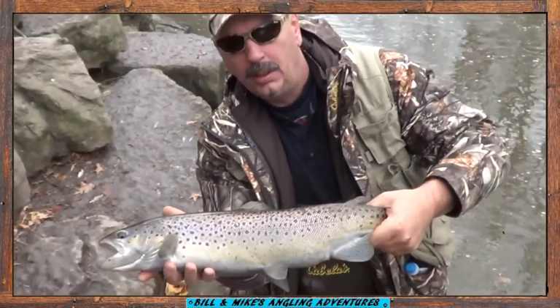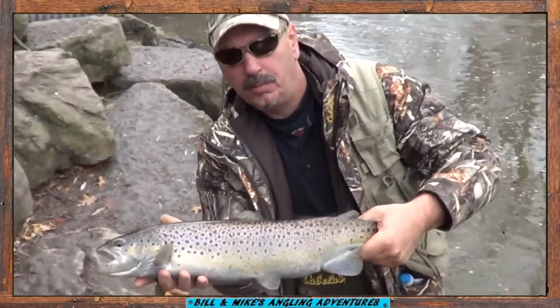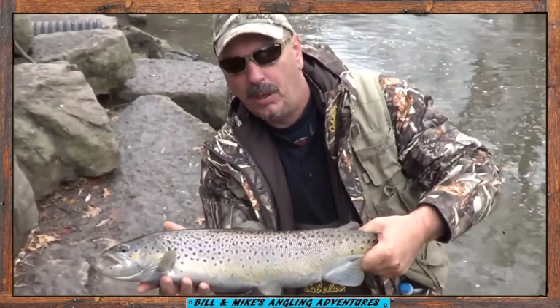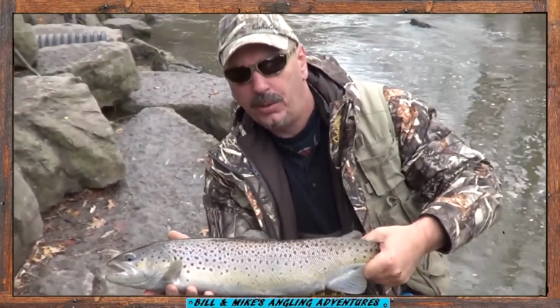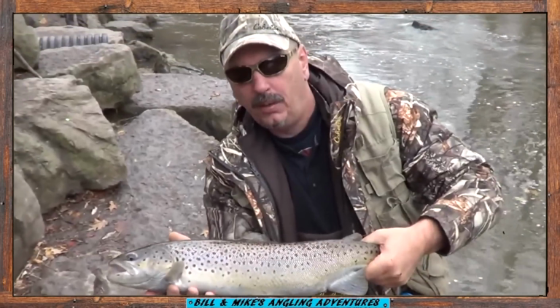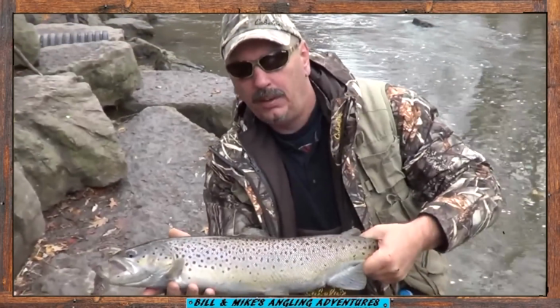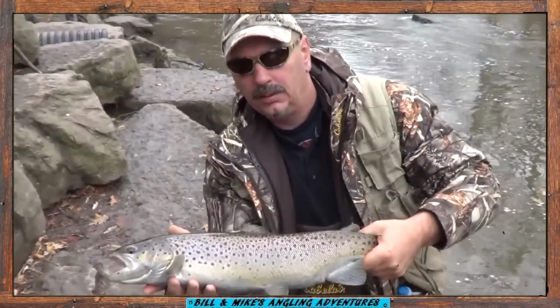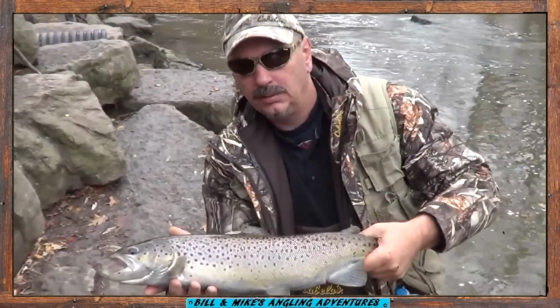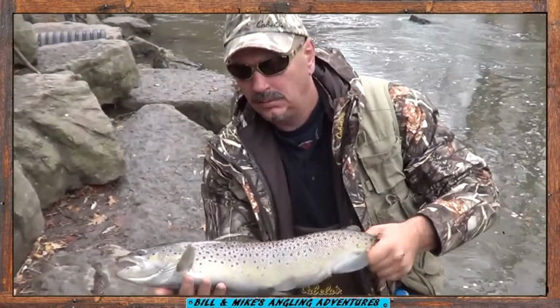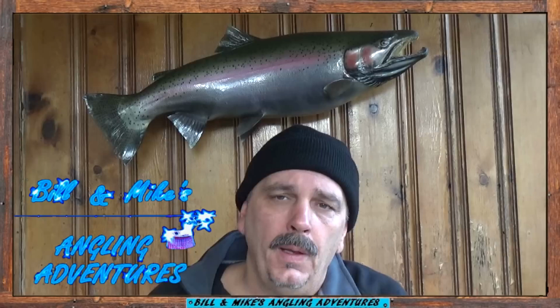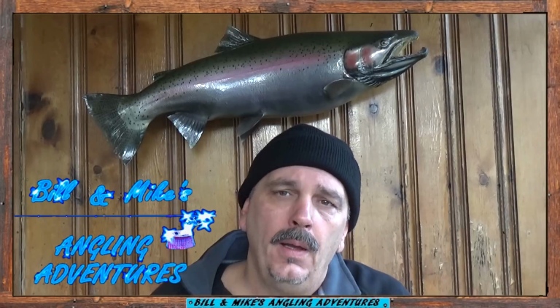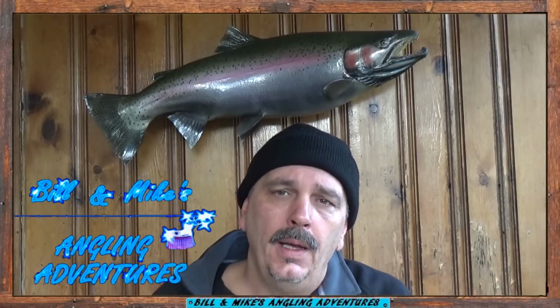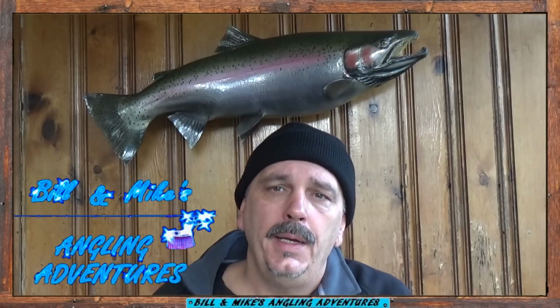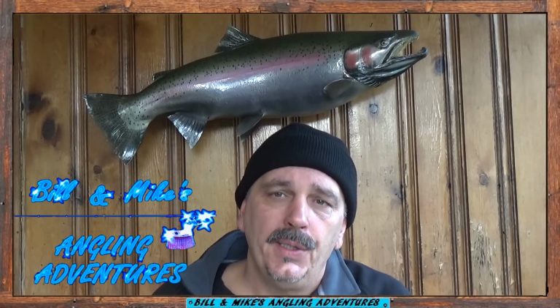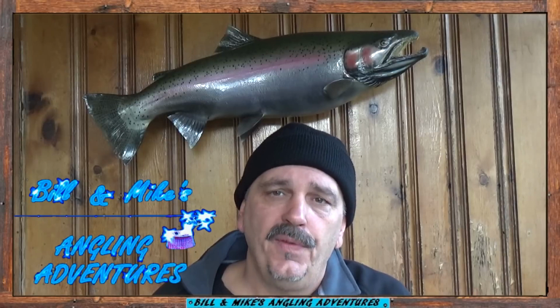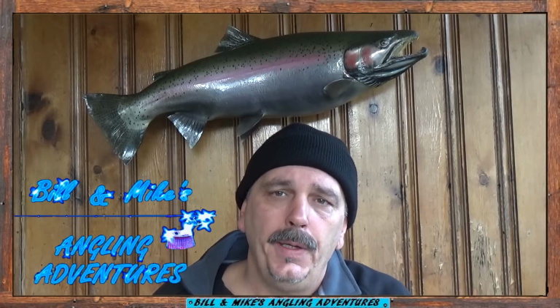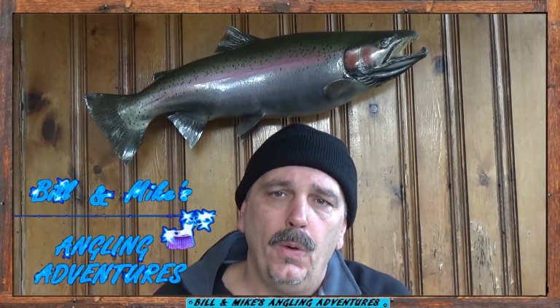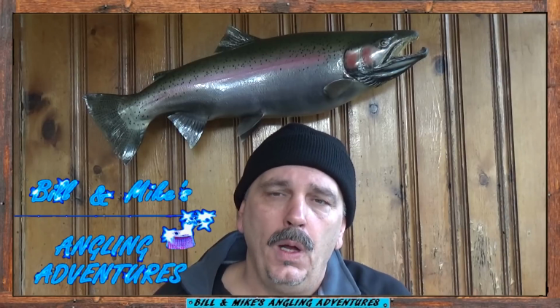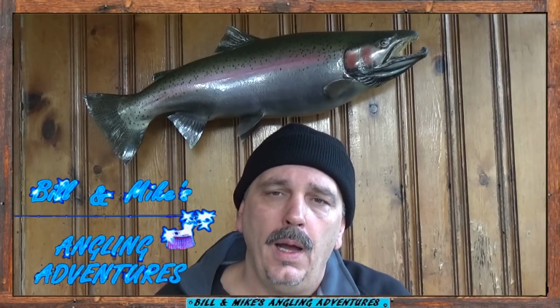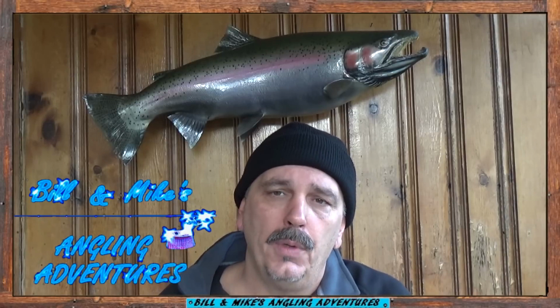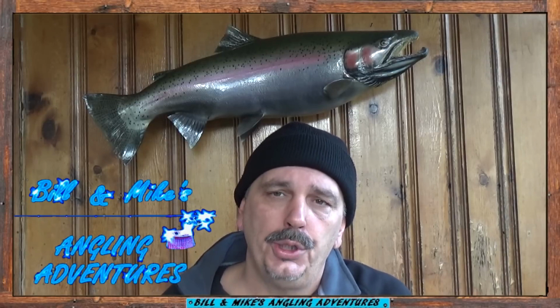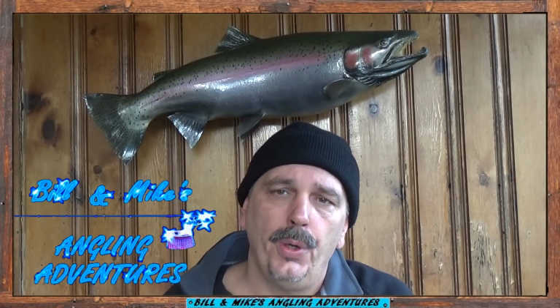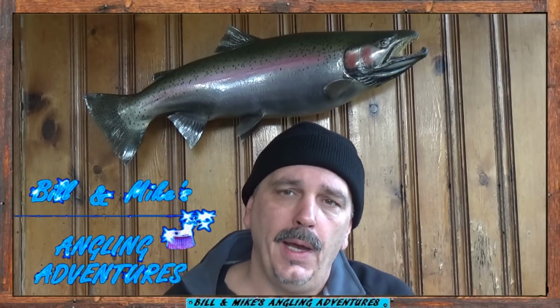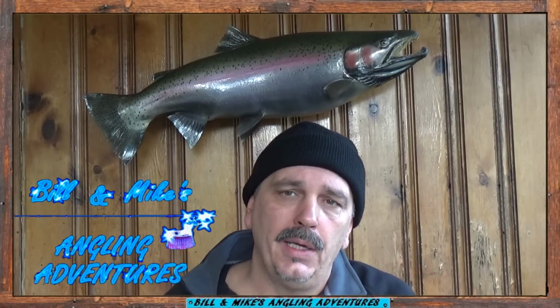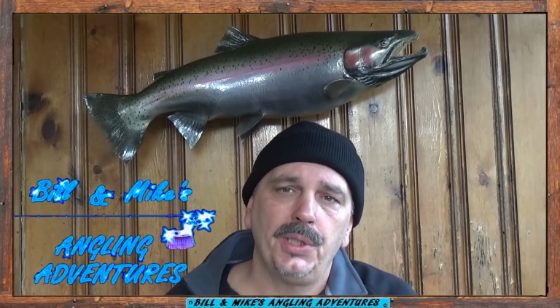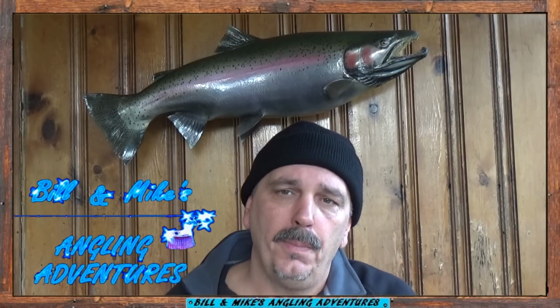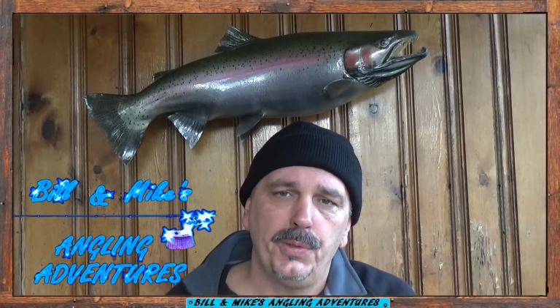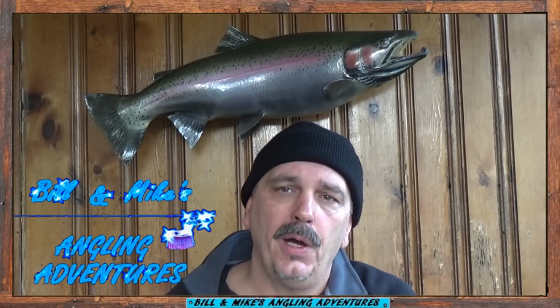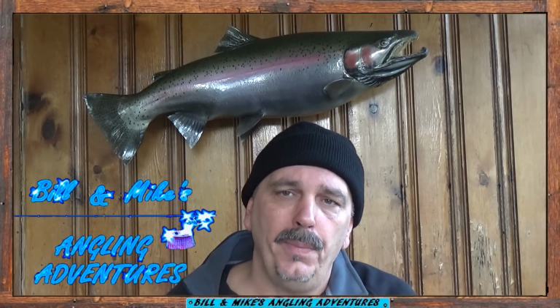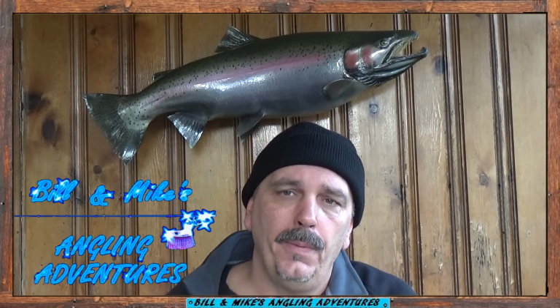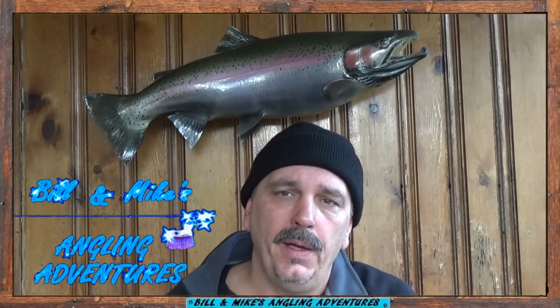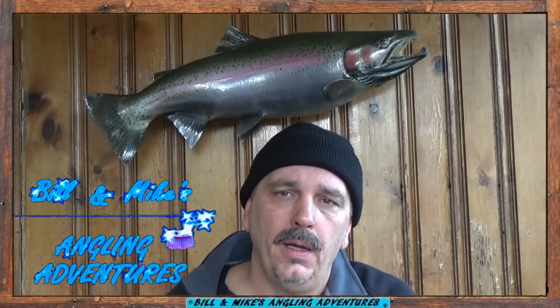Nice brown trout. And in this video I'm going to show you how to set up a trout bead rig.